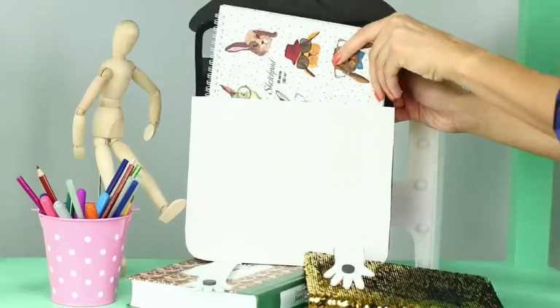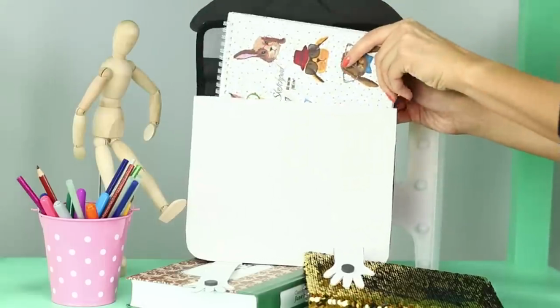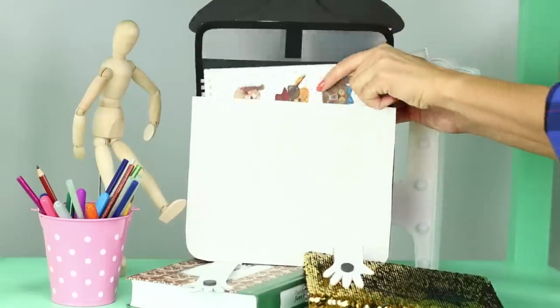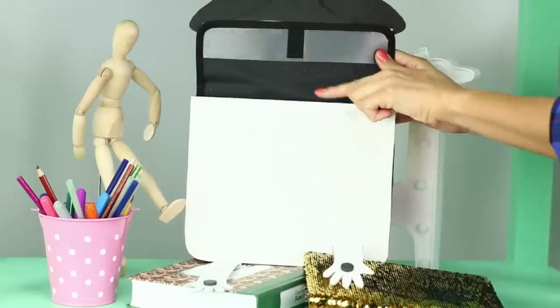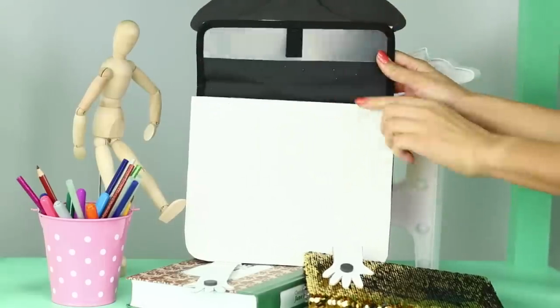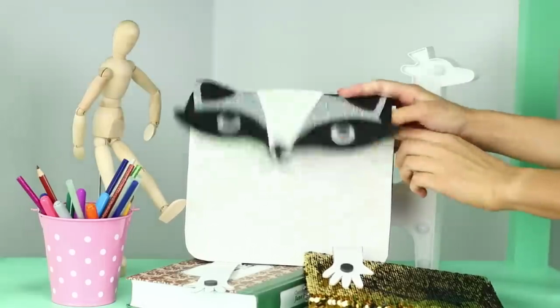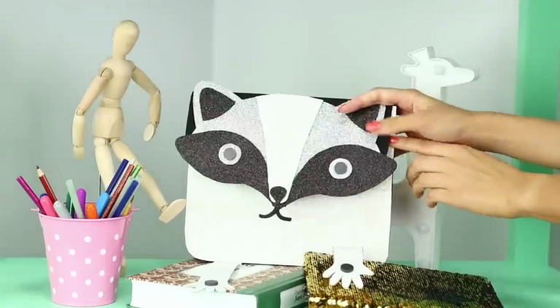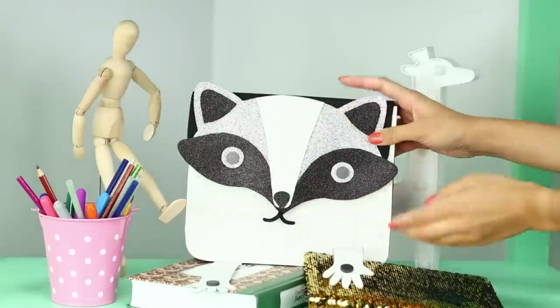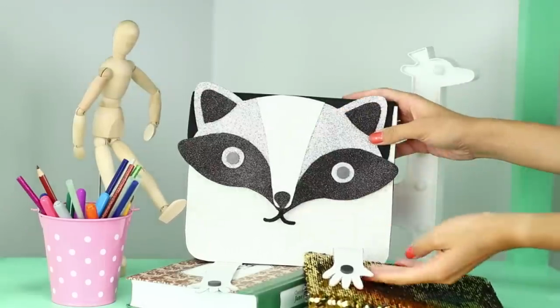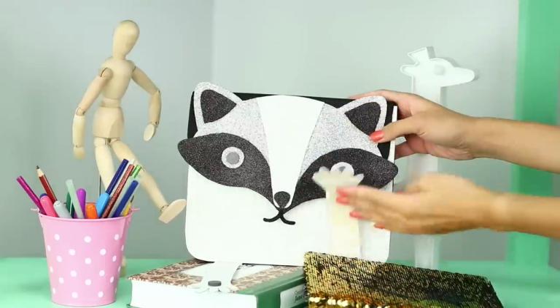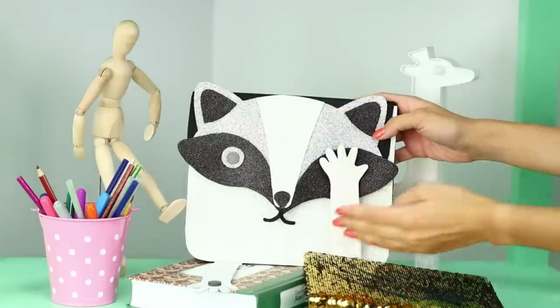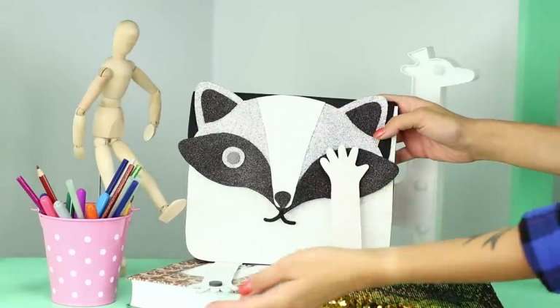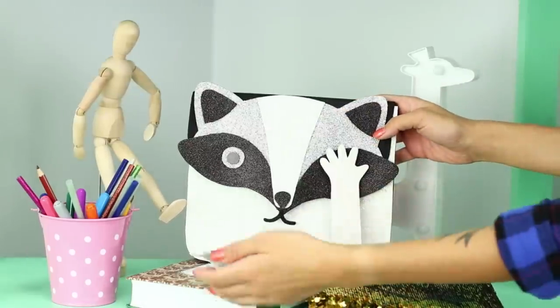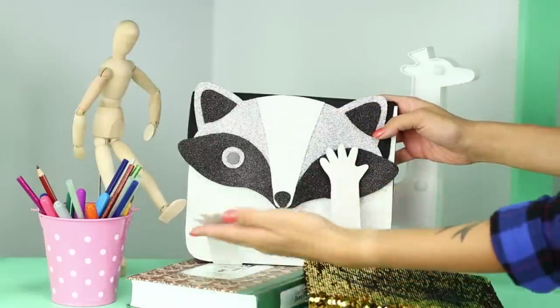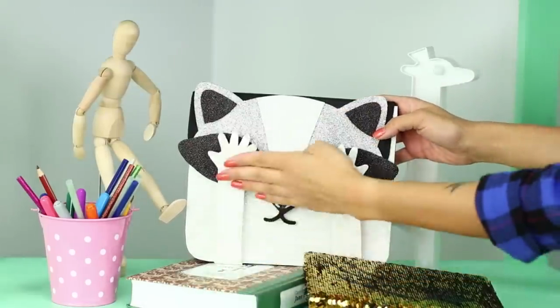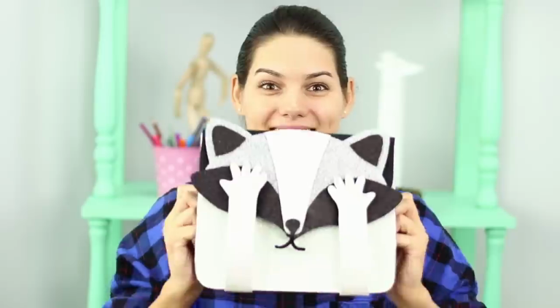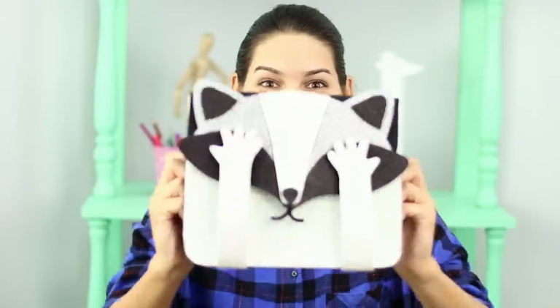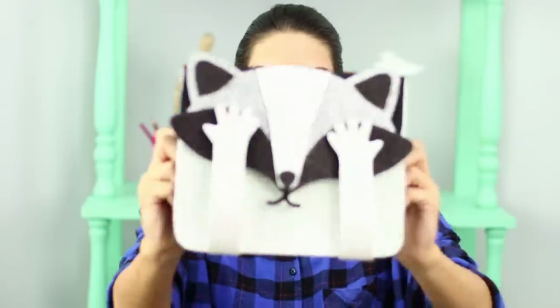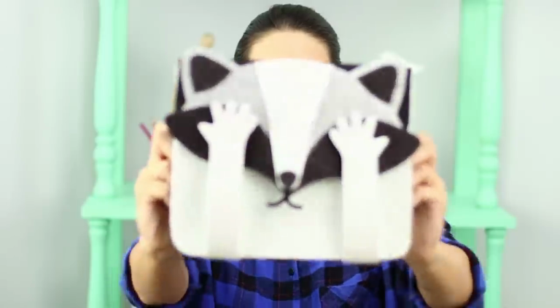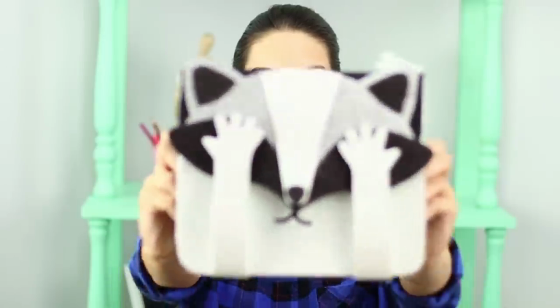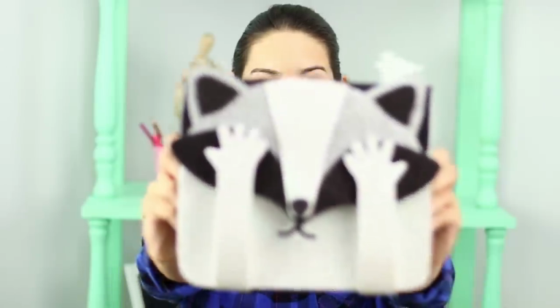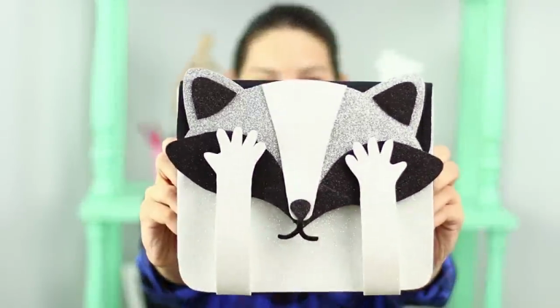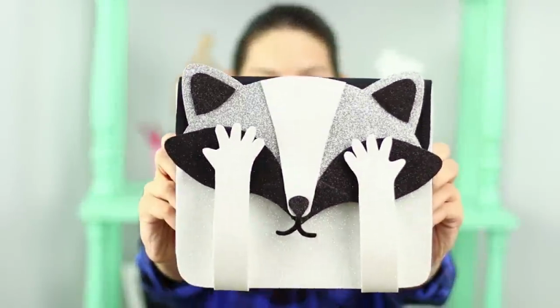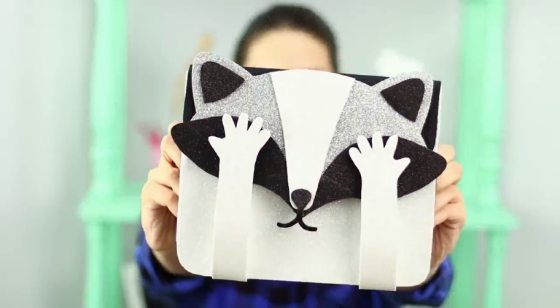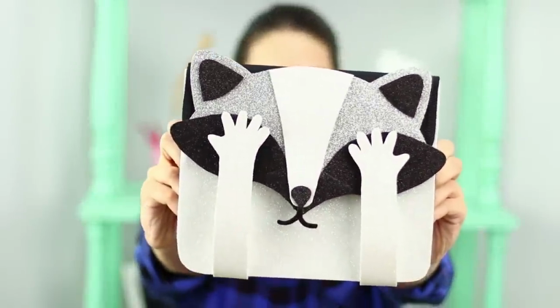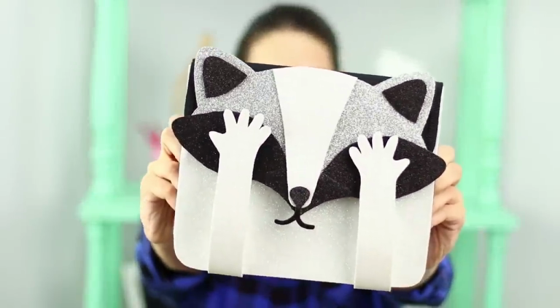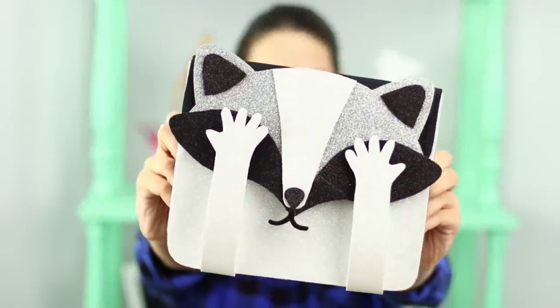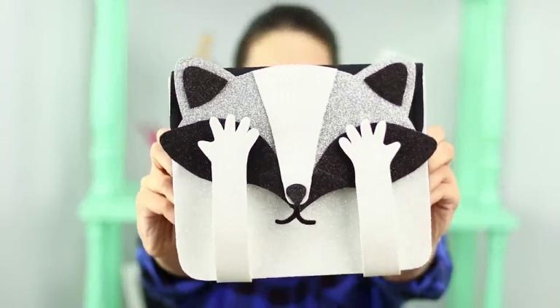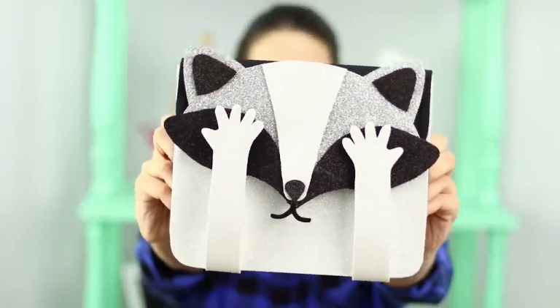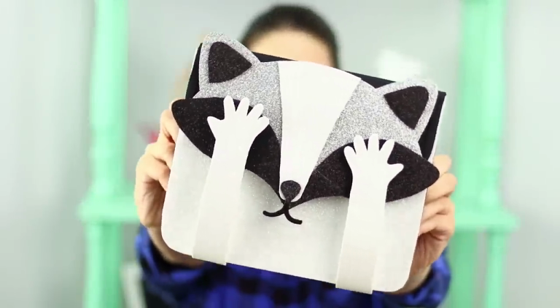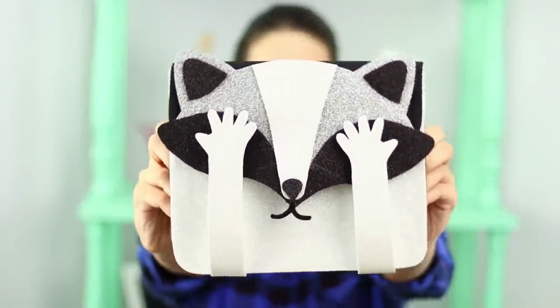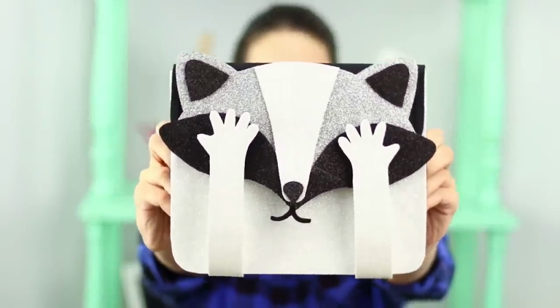The raccoon has it! But he's so shy that he always covers his eyes with his little paws!